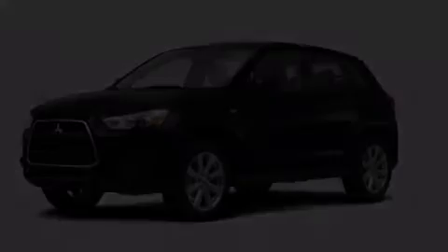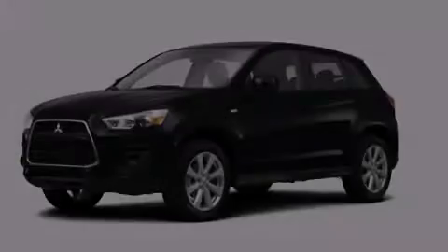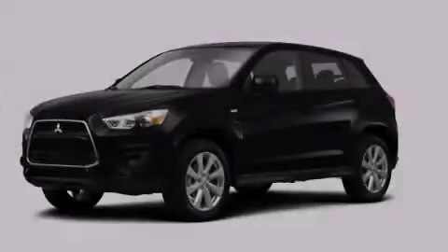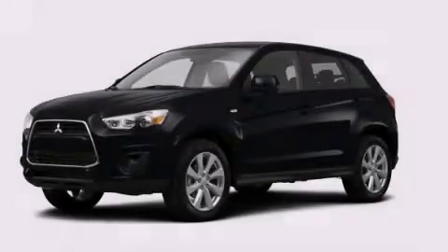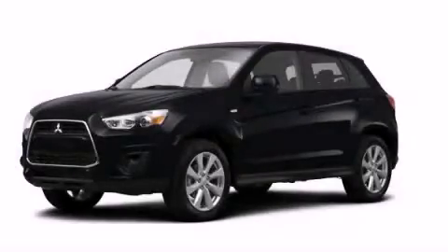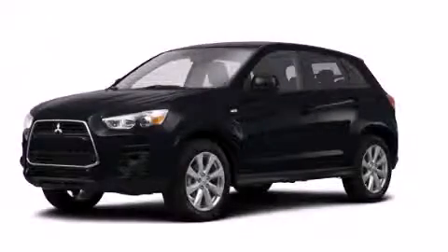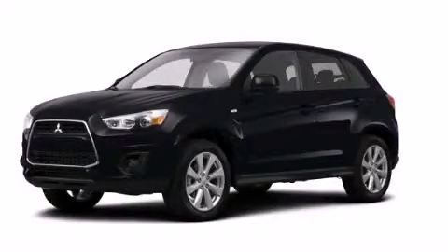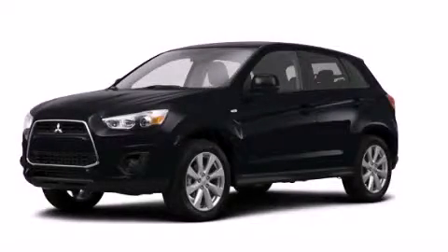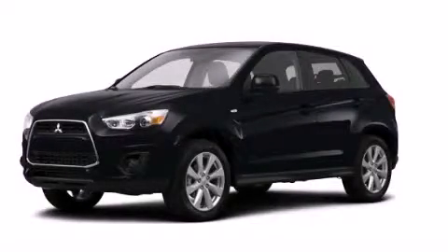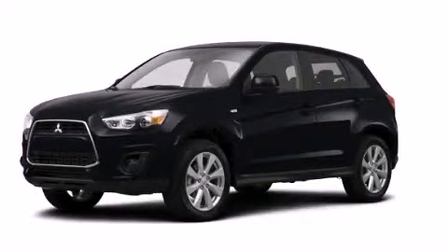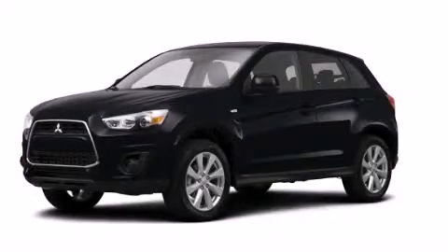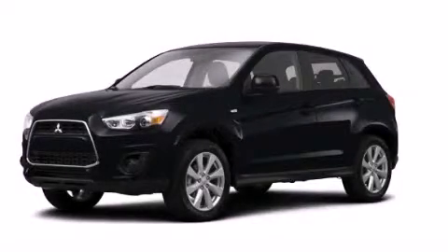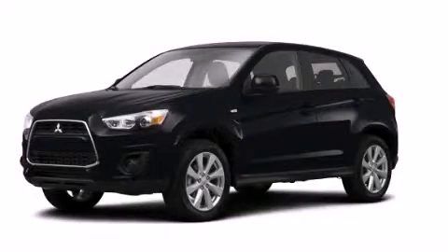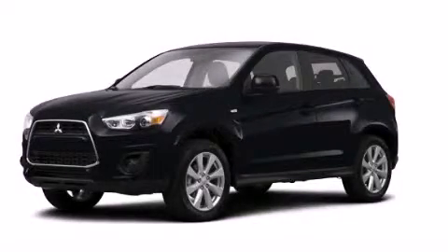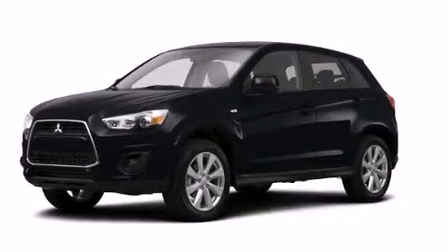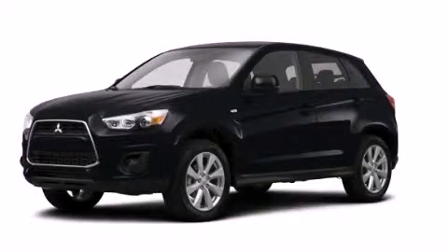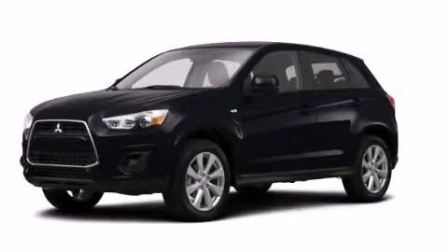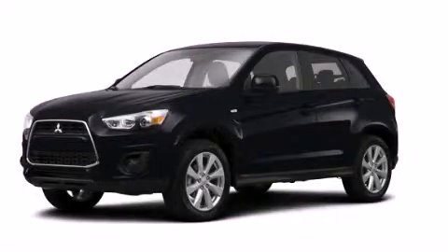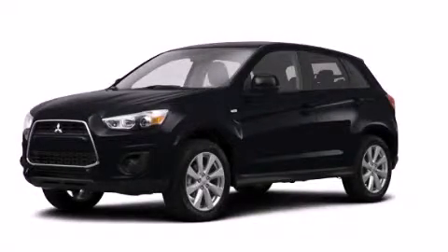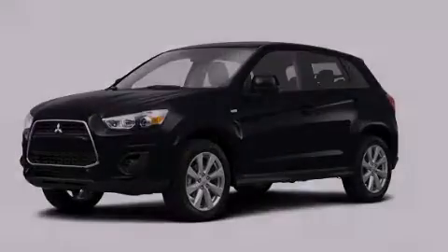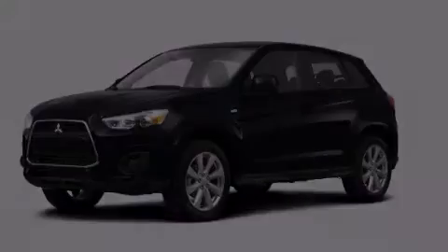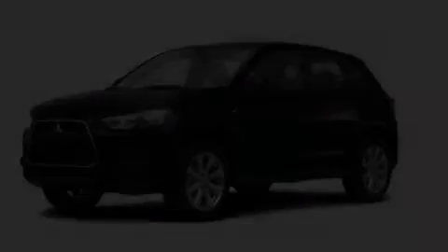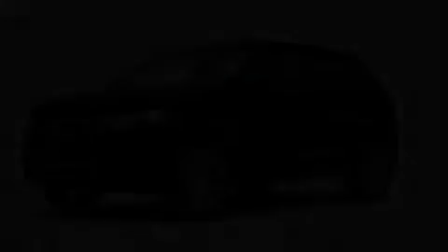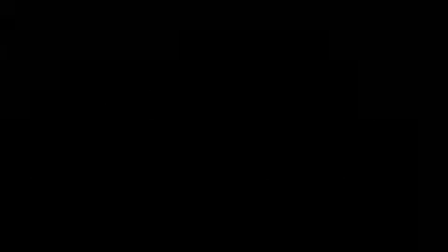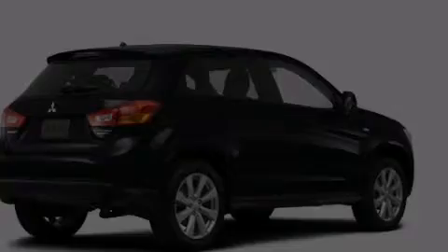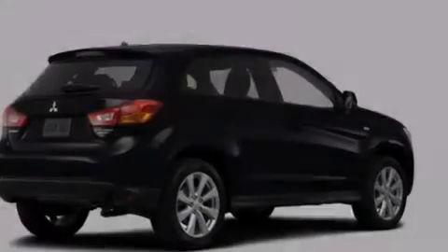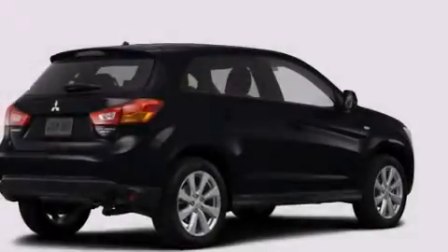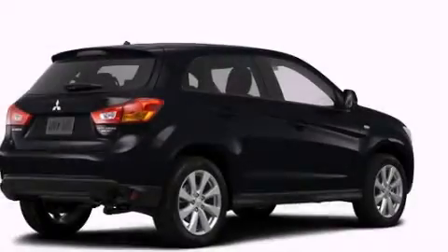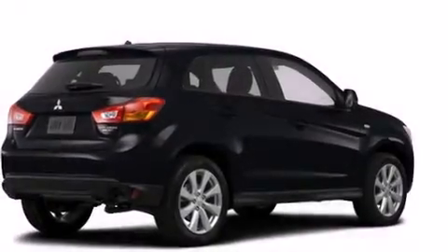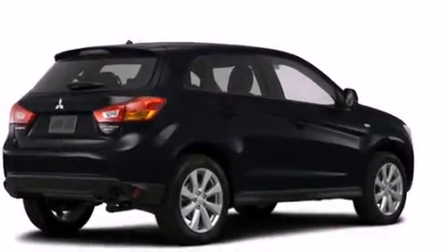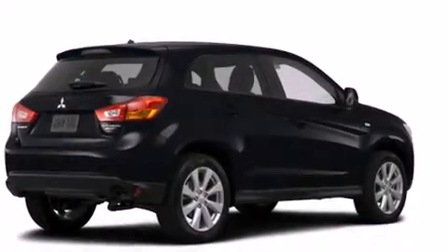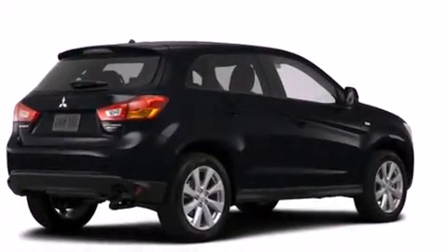This is a brand new 2014 Mitsubishi Outlander — safety, space, and comfort.